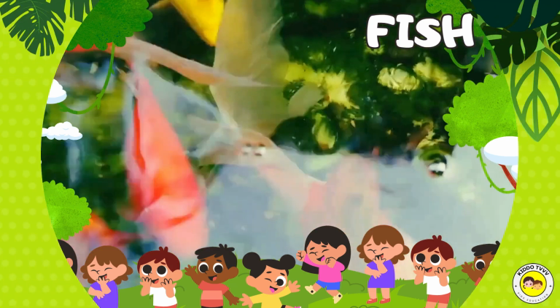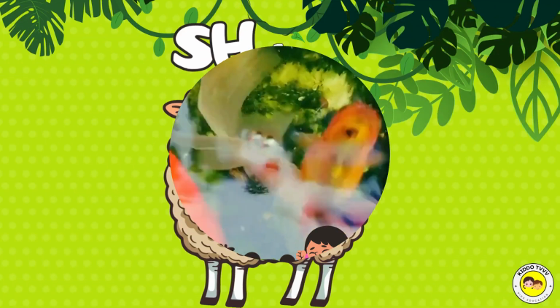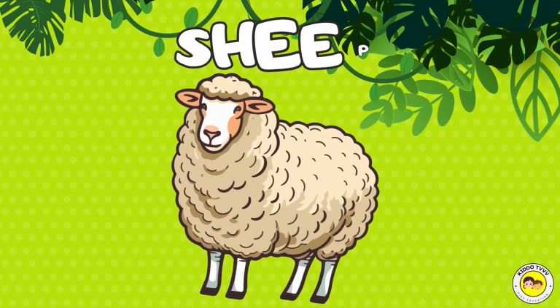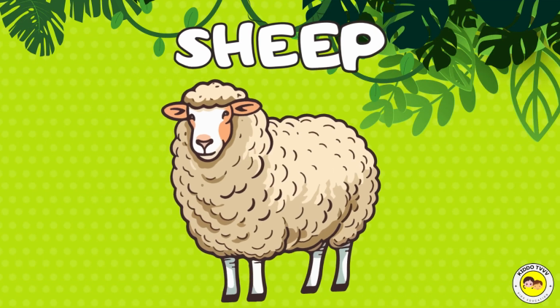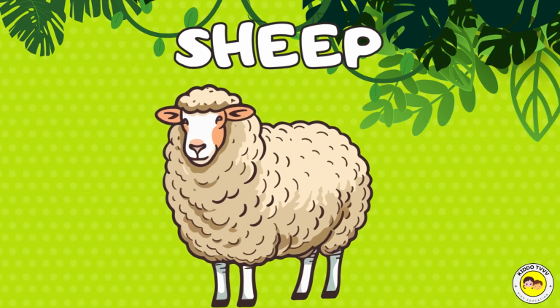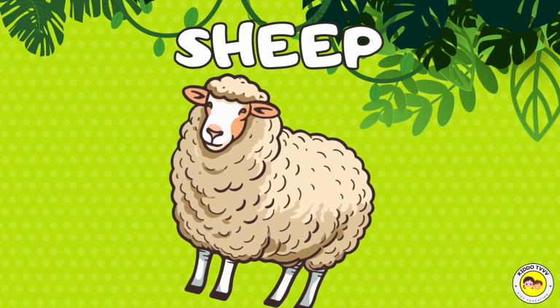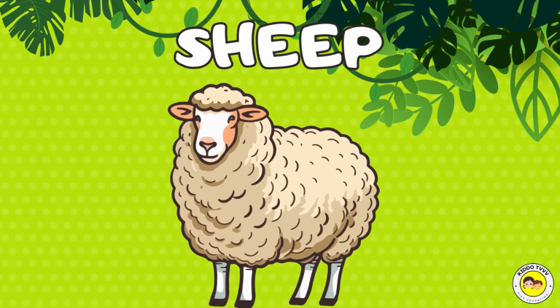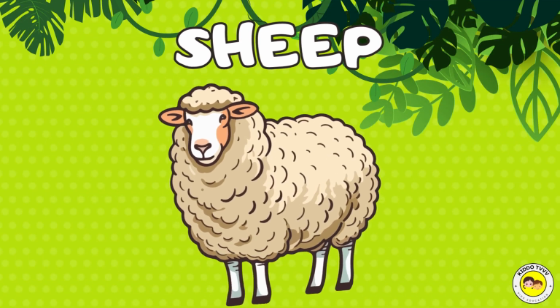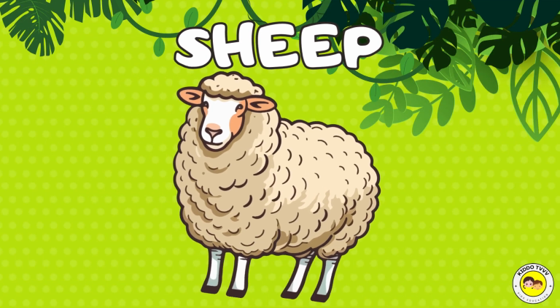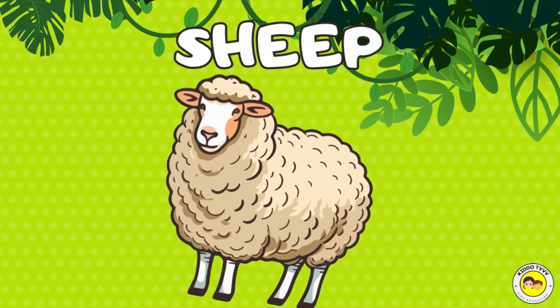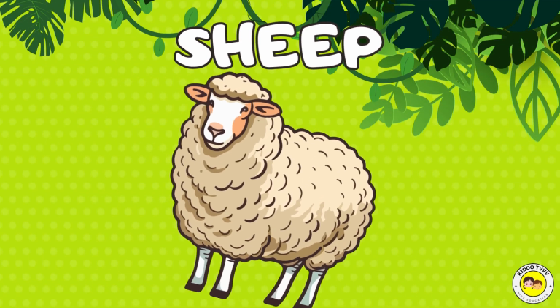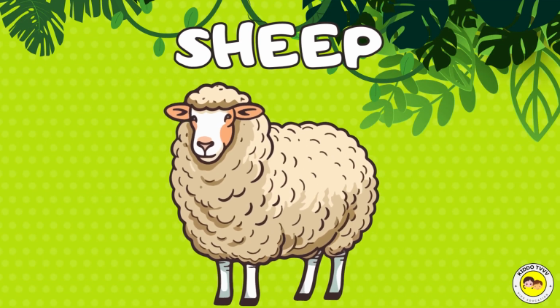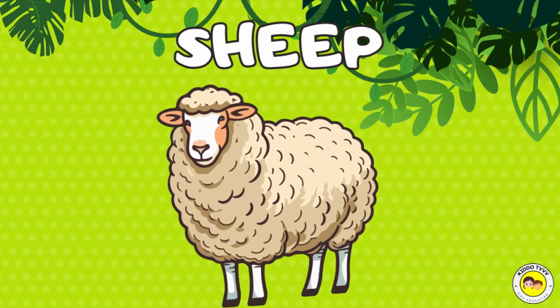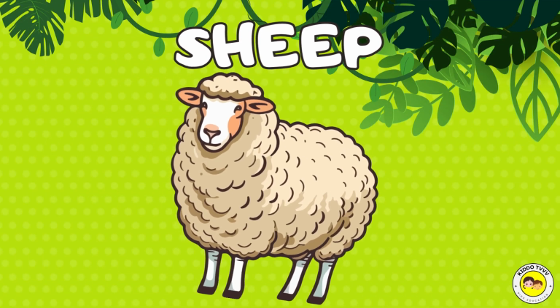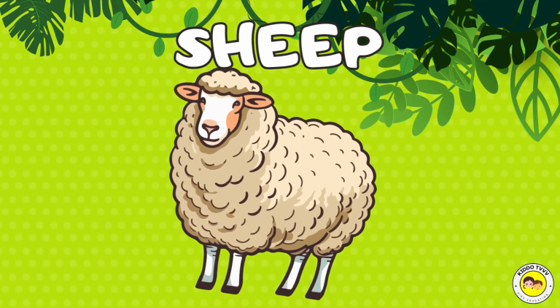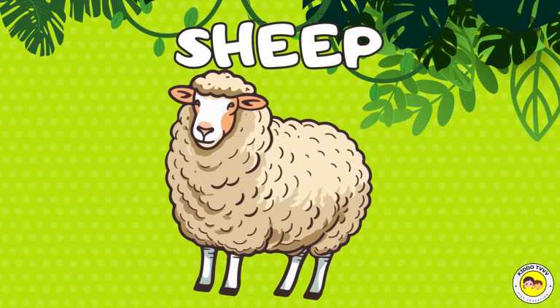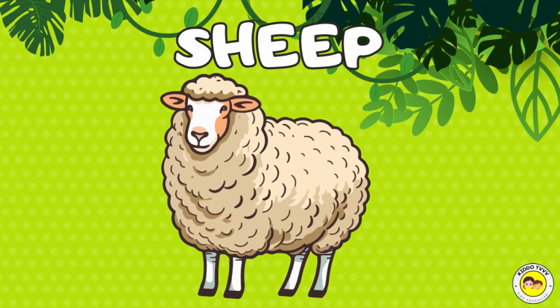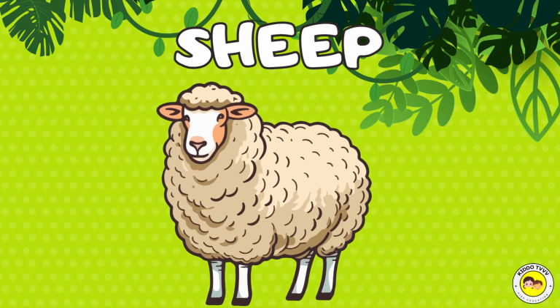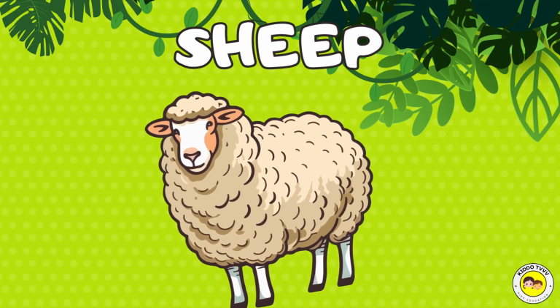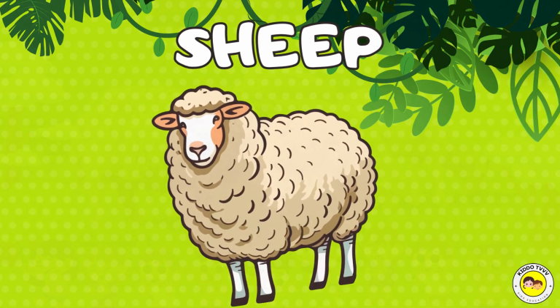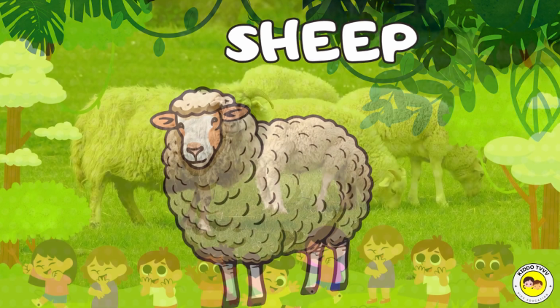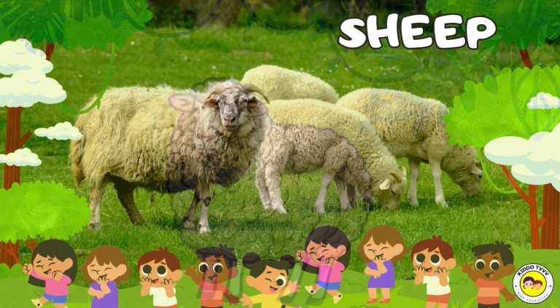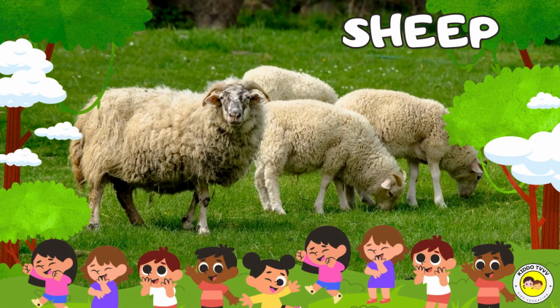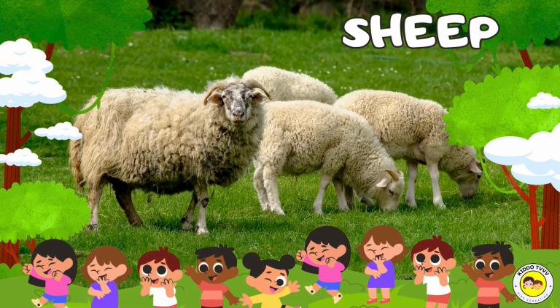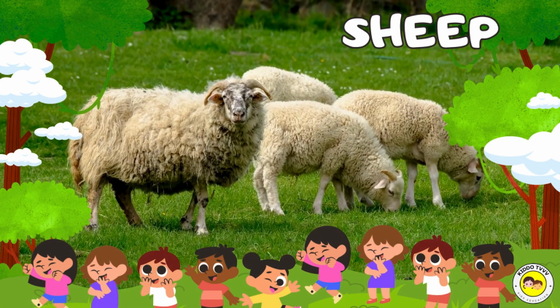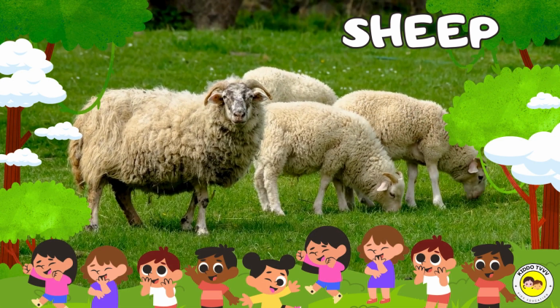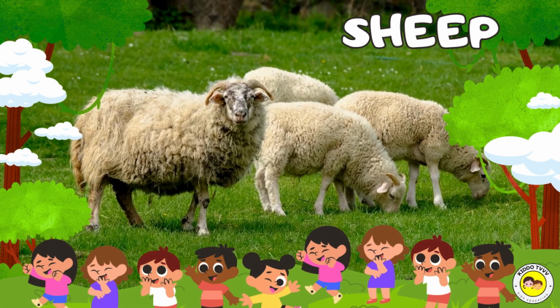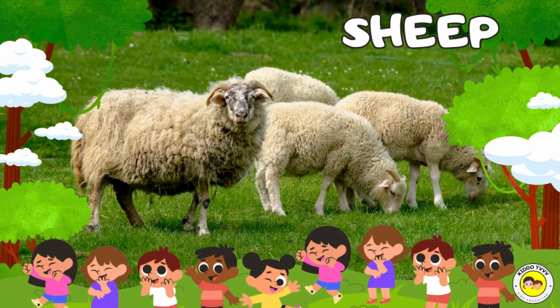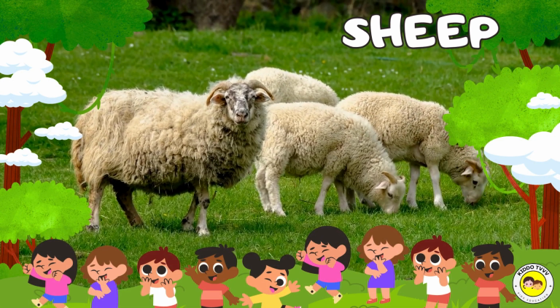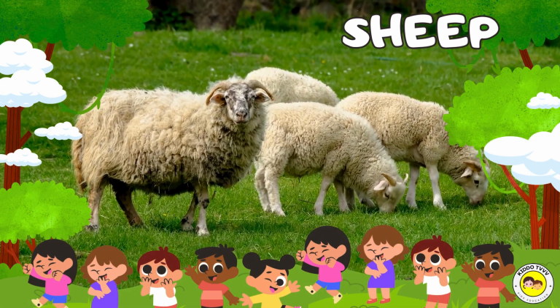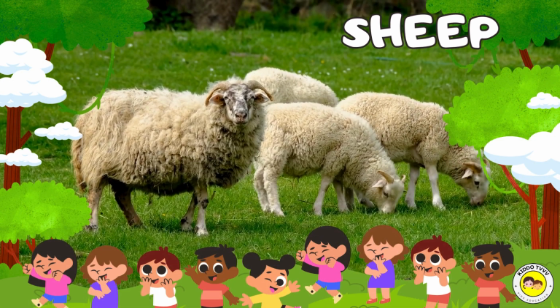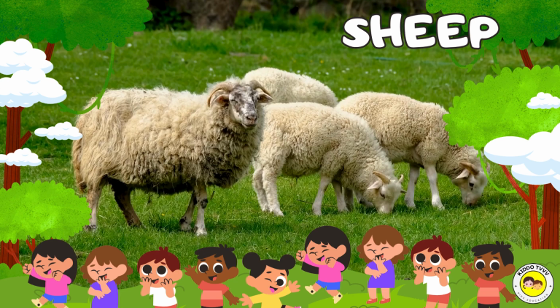Hey, I am a sheep! Sheep! Hey, I am a sheep! Sheep!